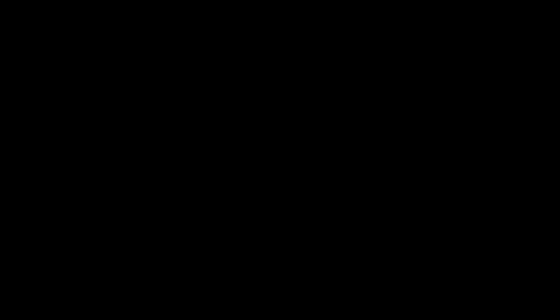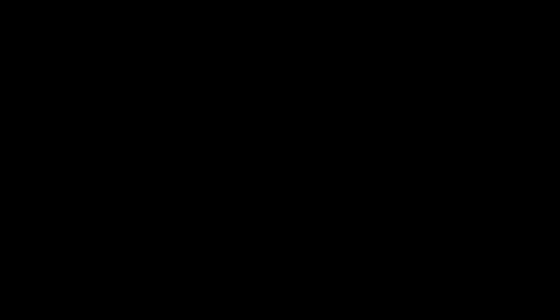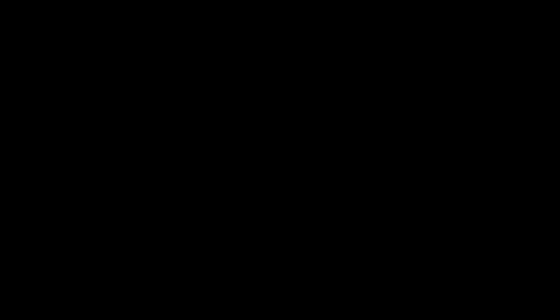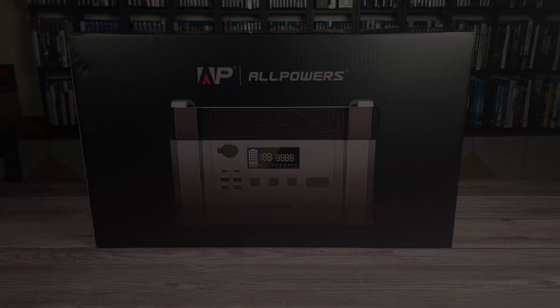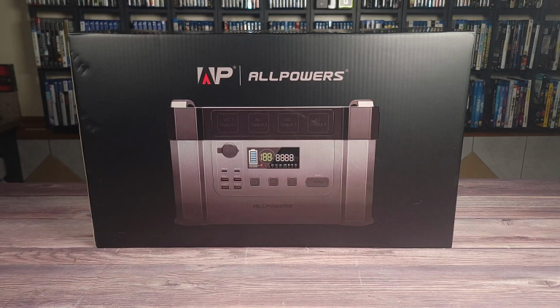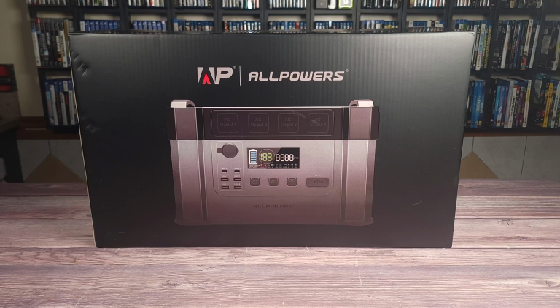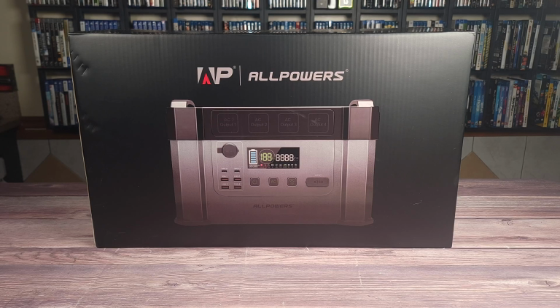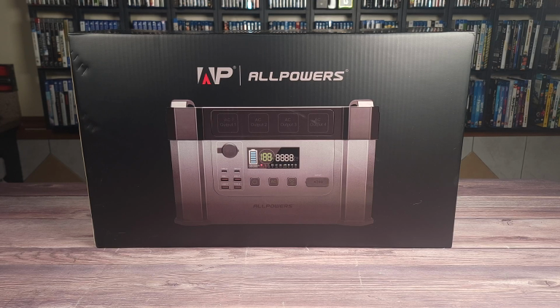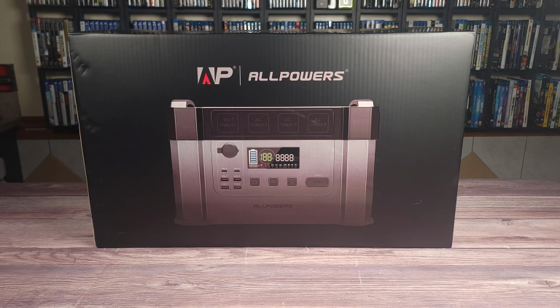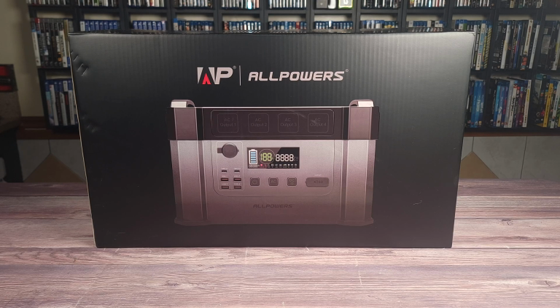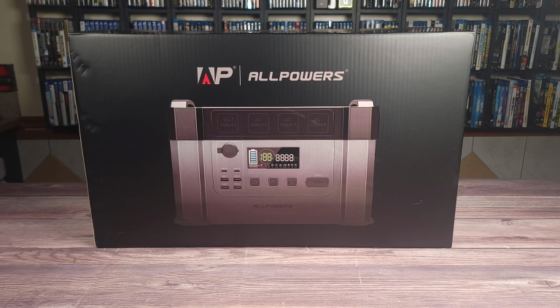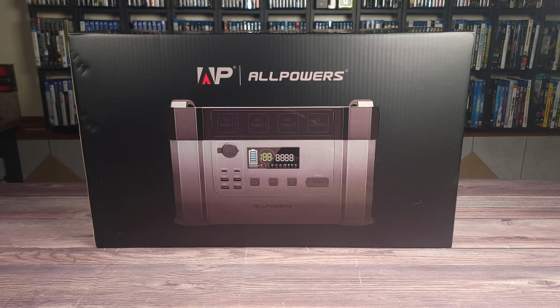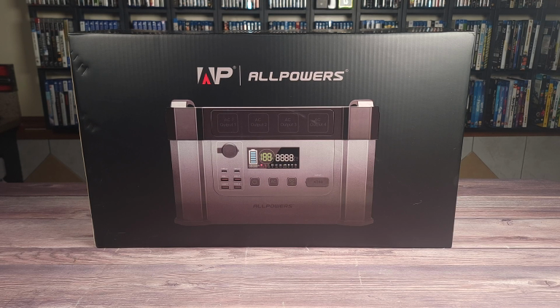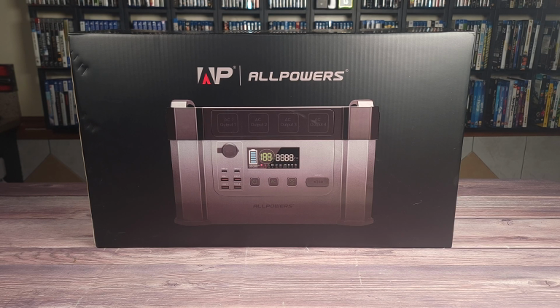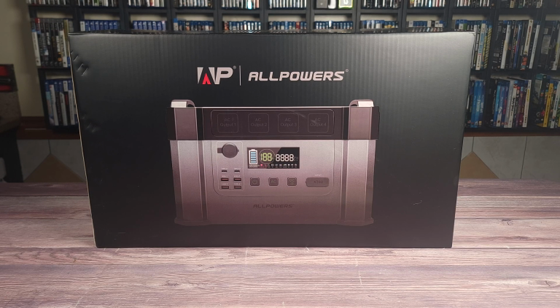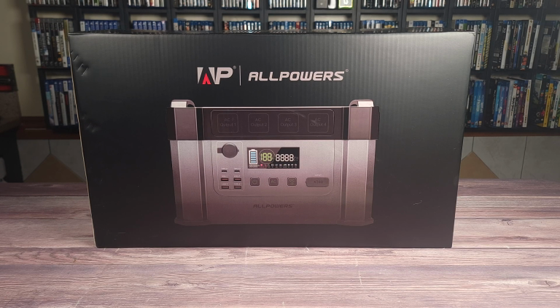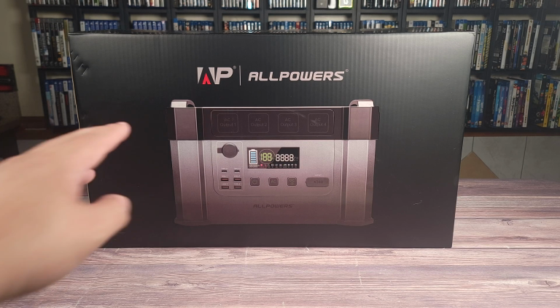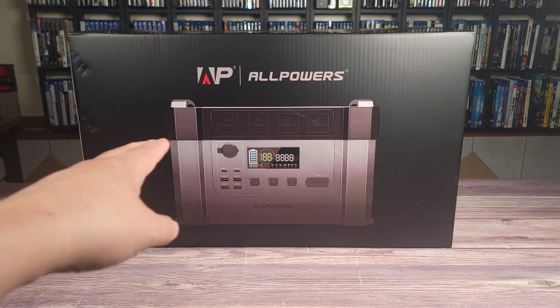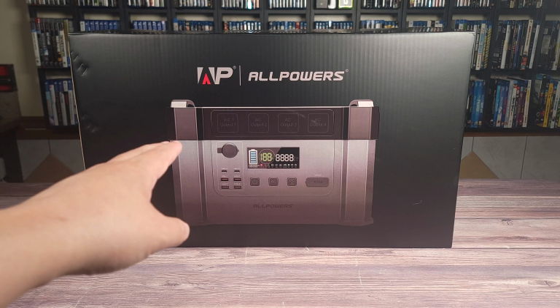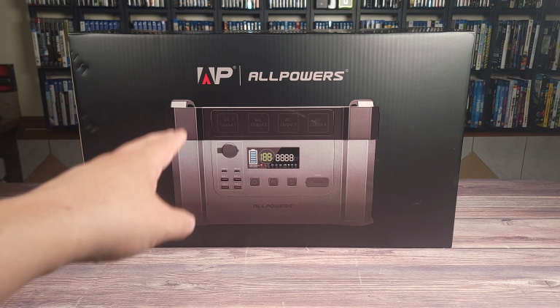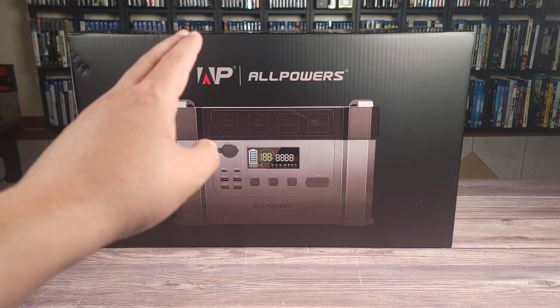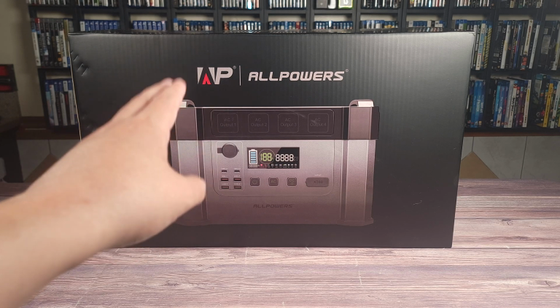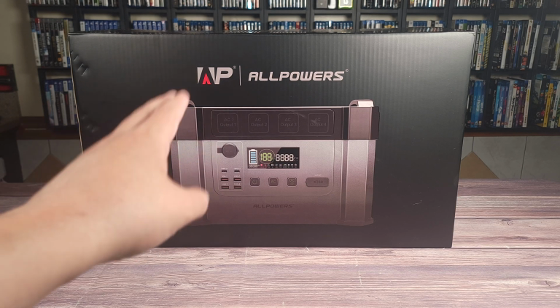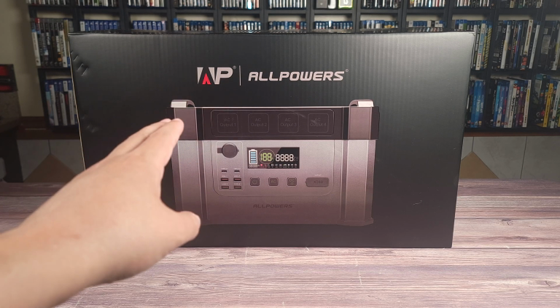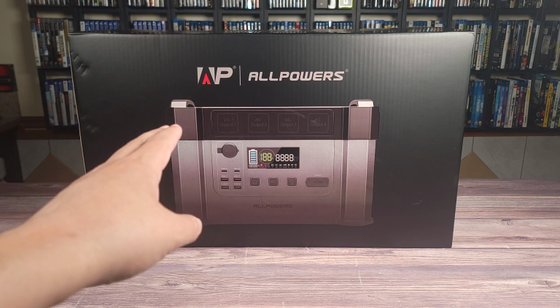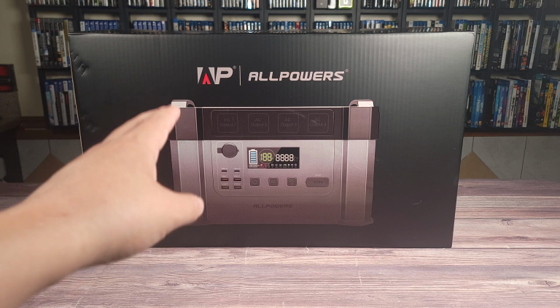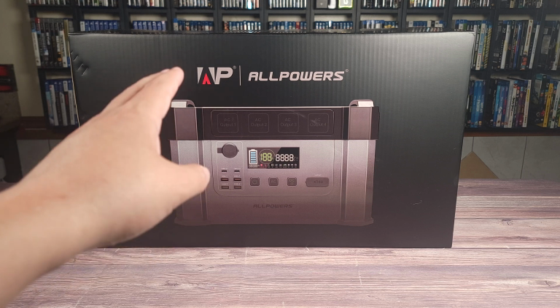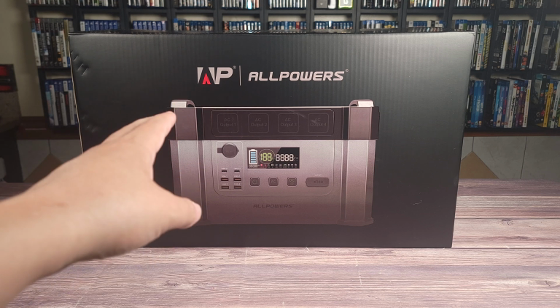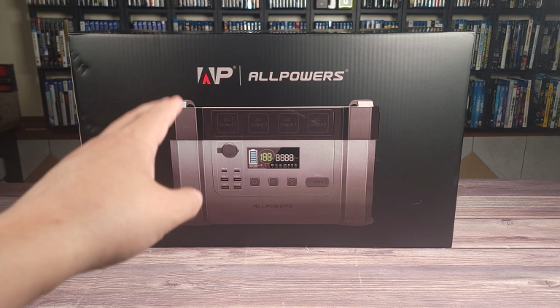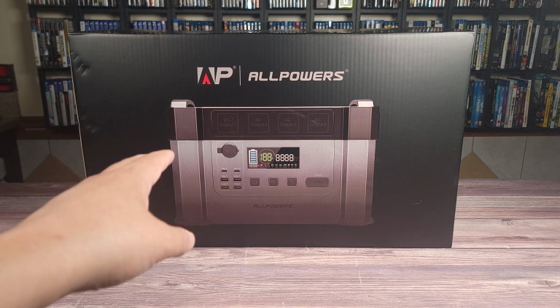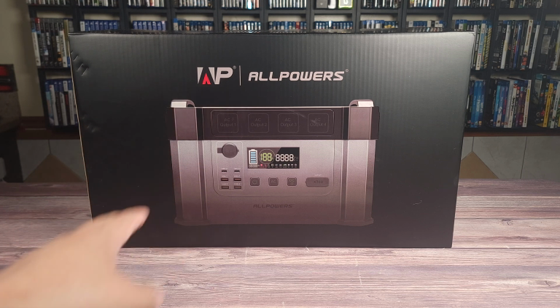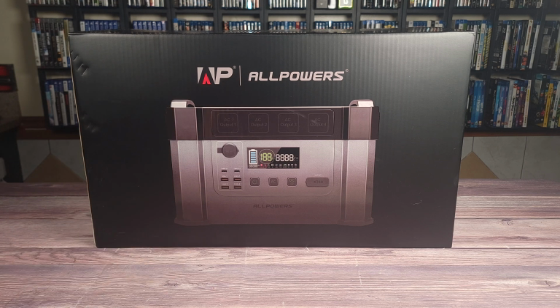What's going on everyone? Today we are taking a look at the All Powers S2000 Portable Power Station.